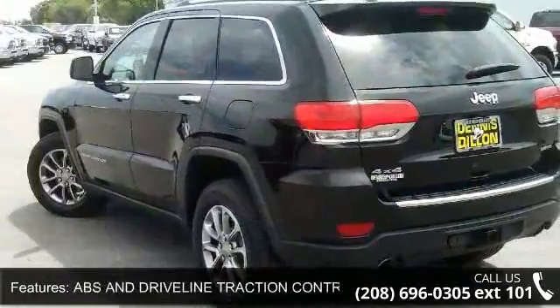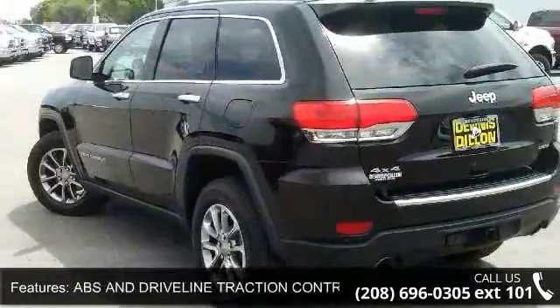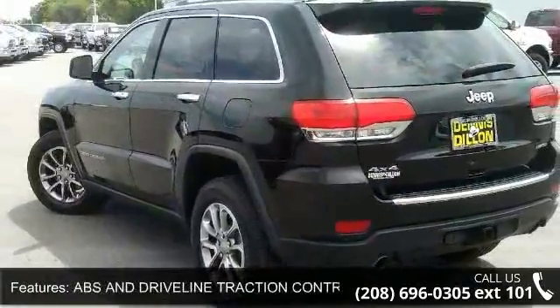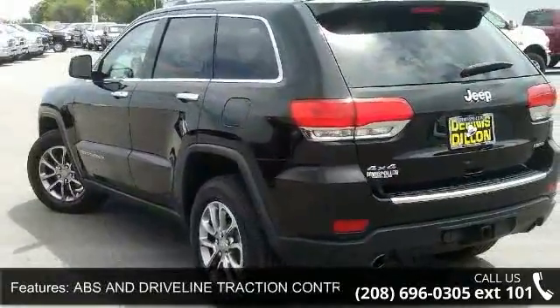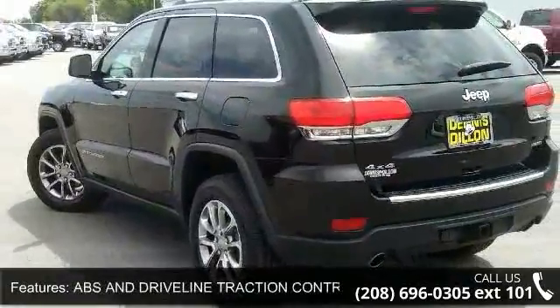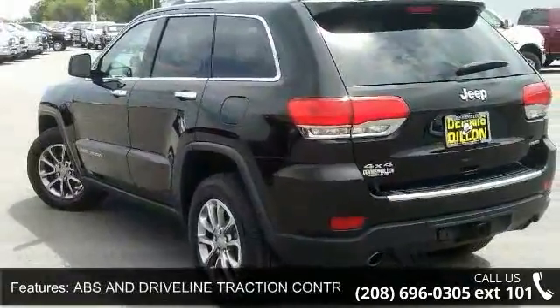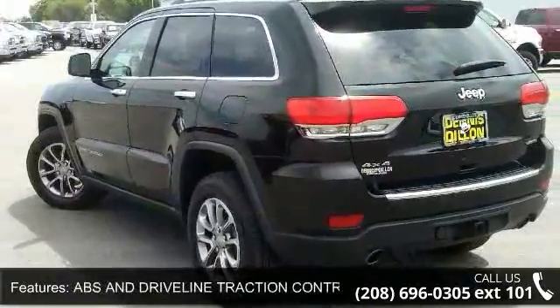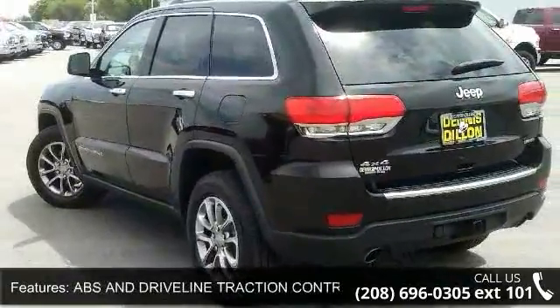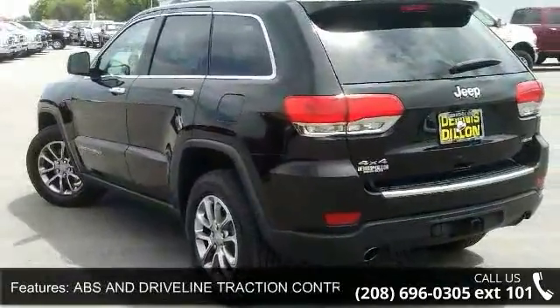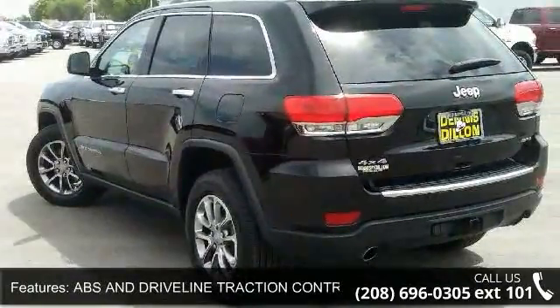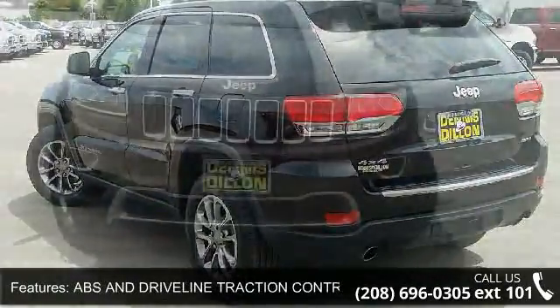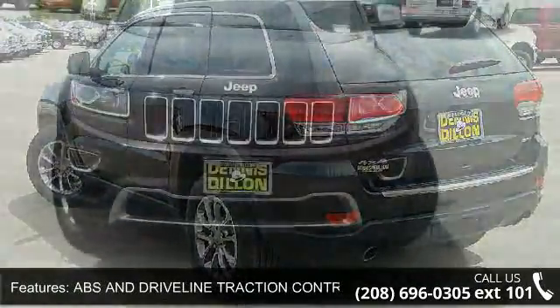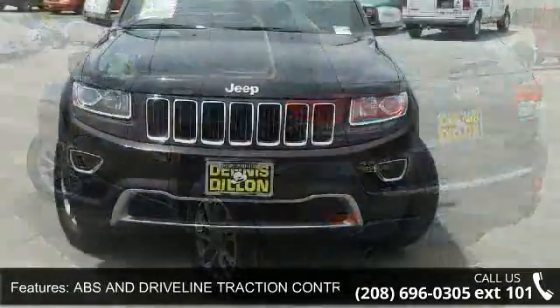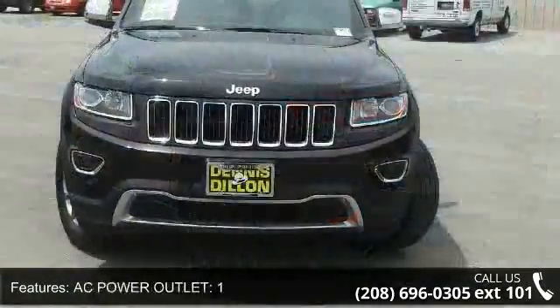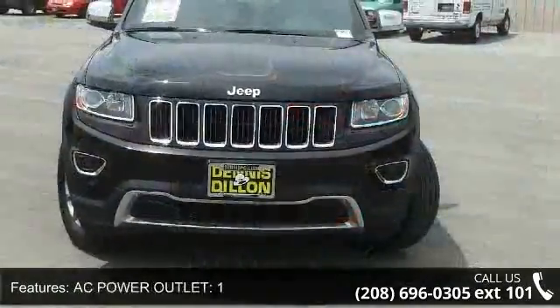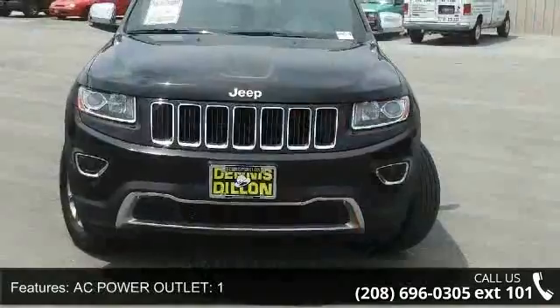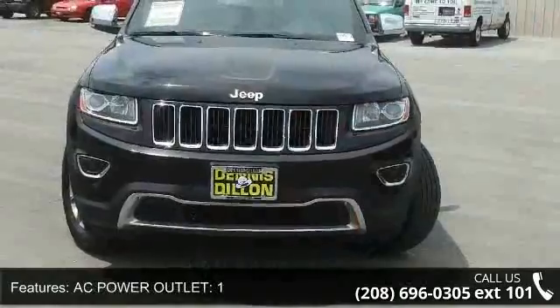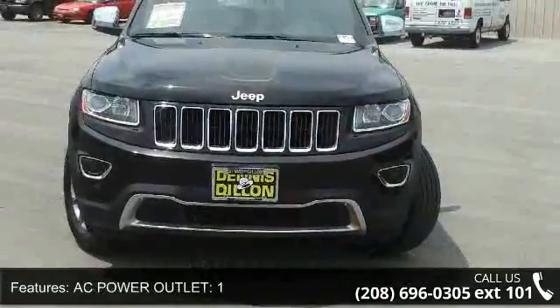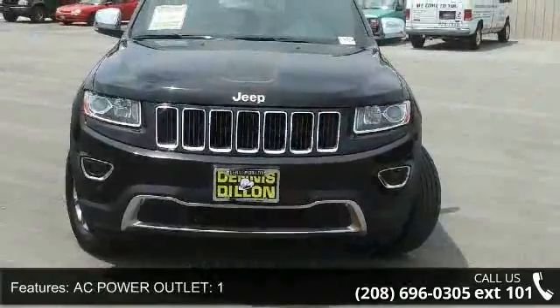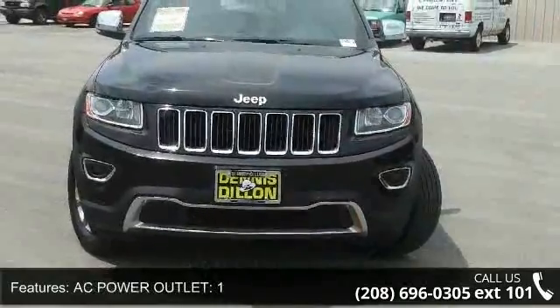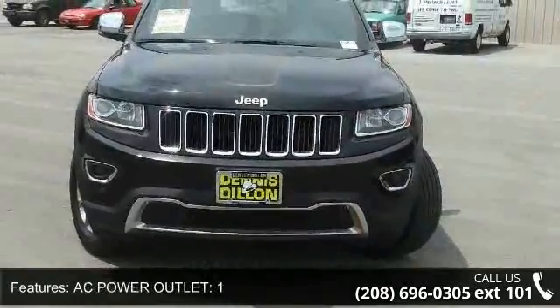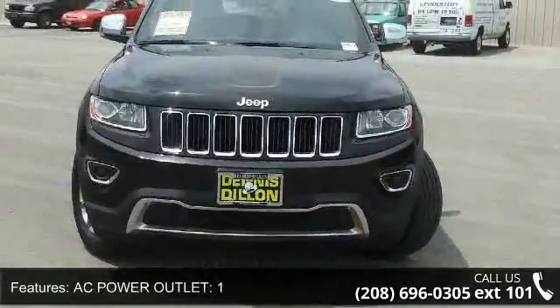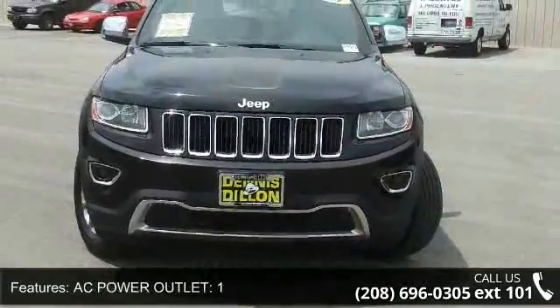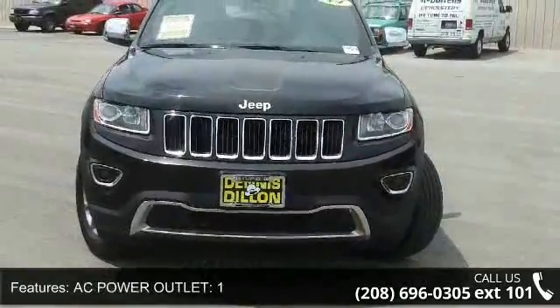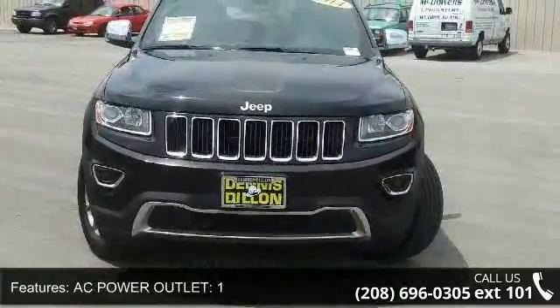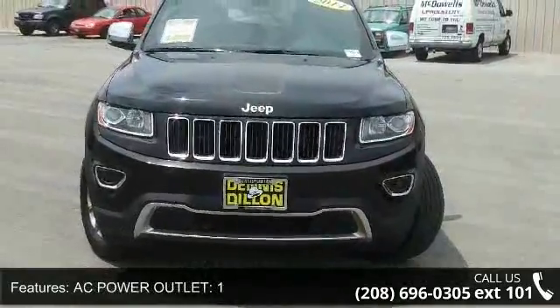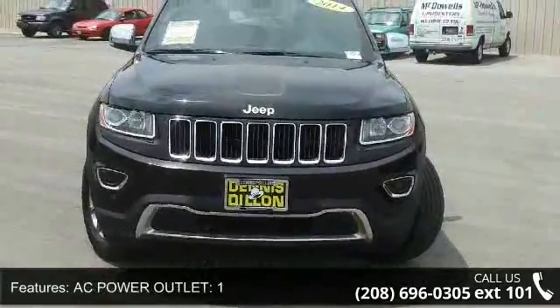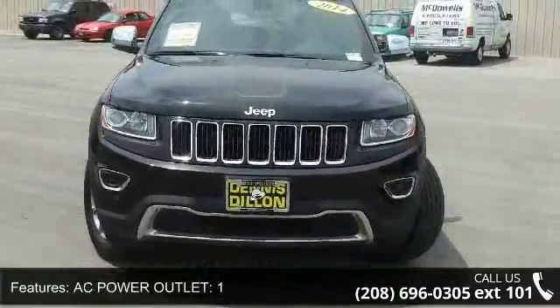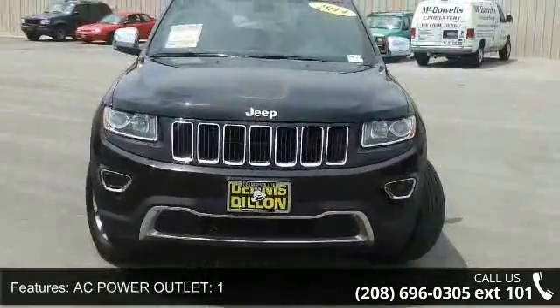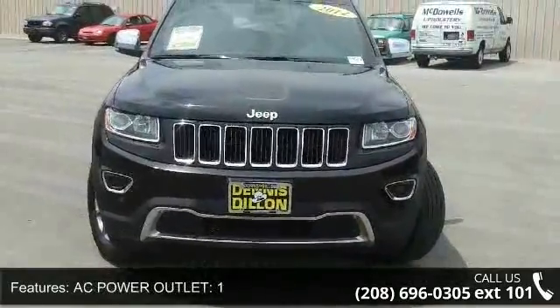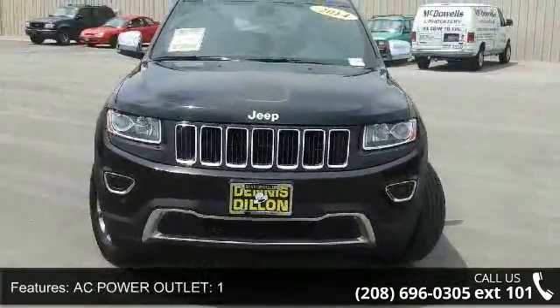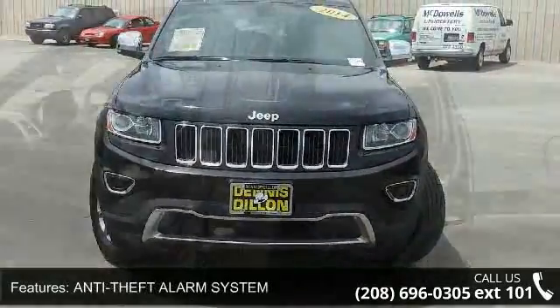Audio controls on steering wheel, audio system memory card slot, automatic front air conditioning, and auxiliary engine cooler.